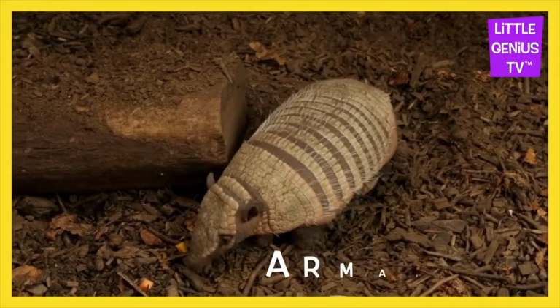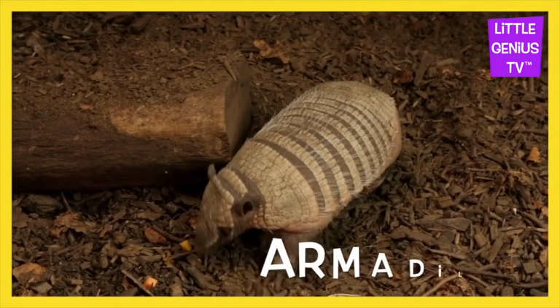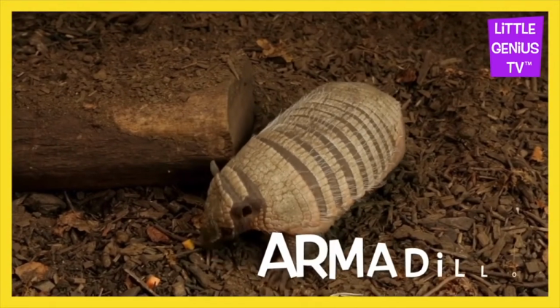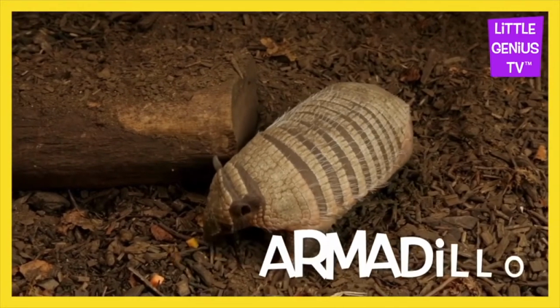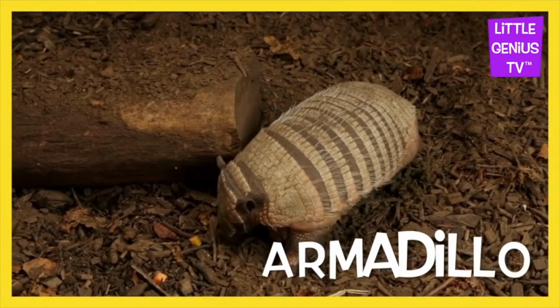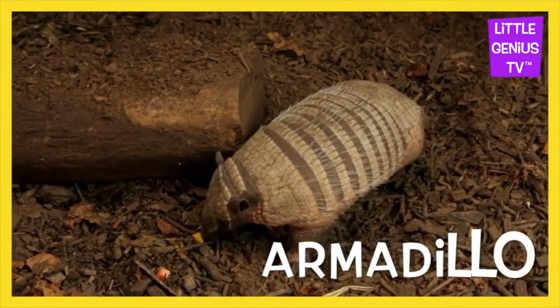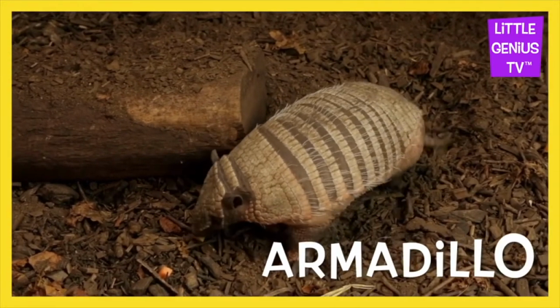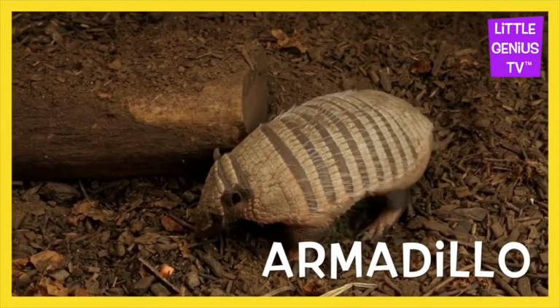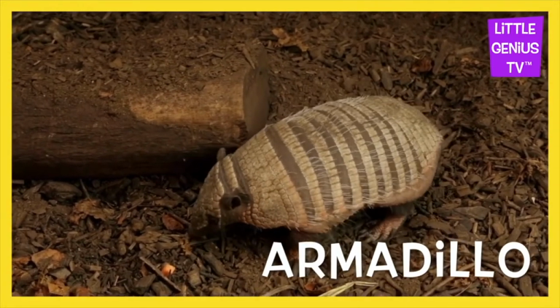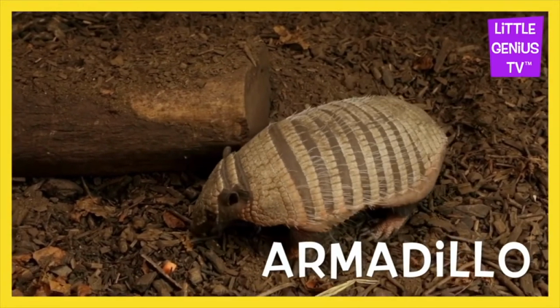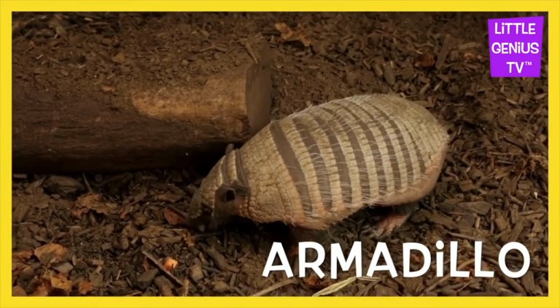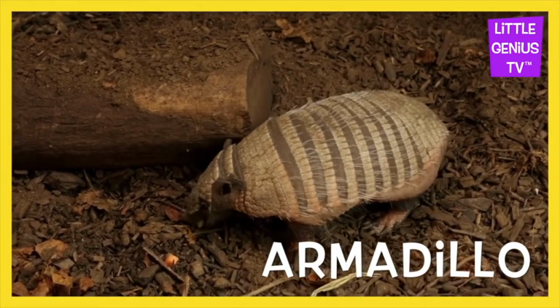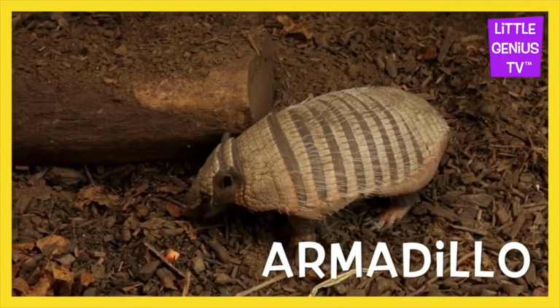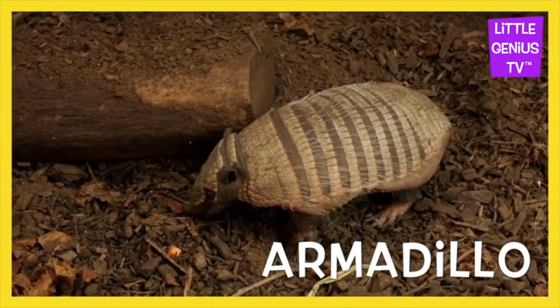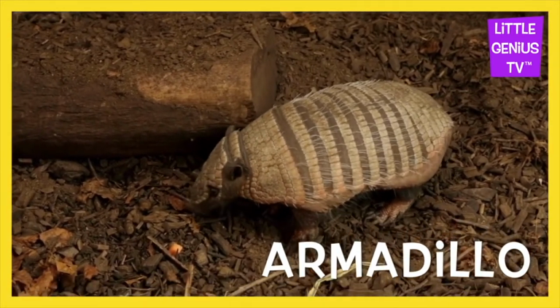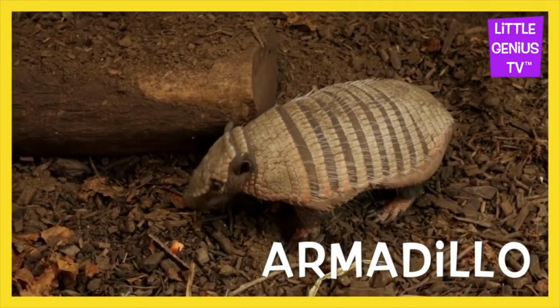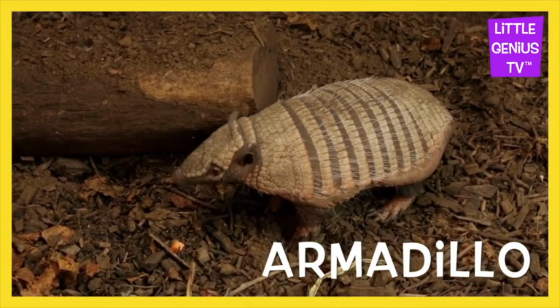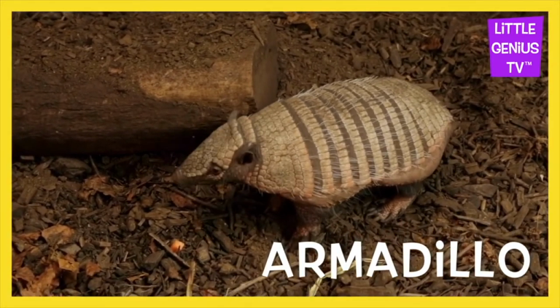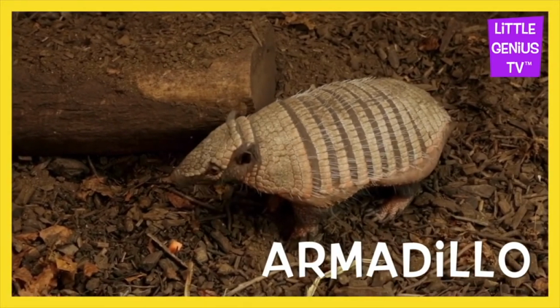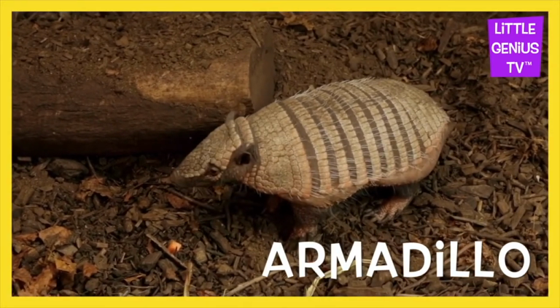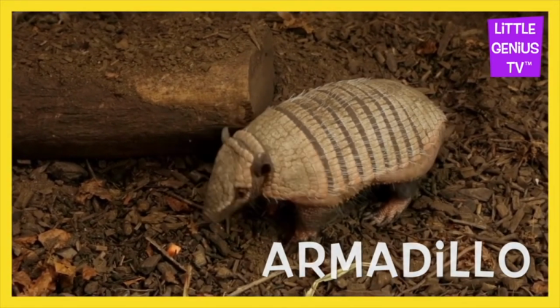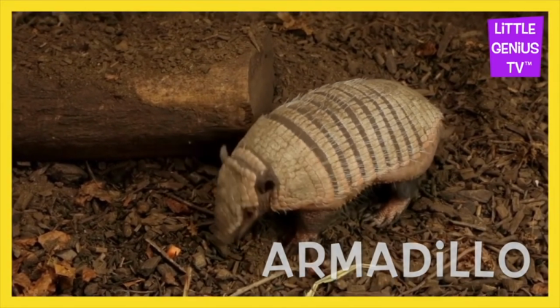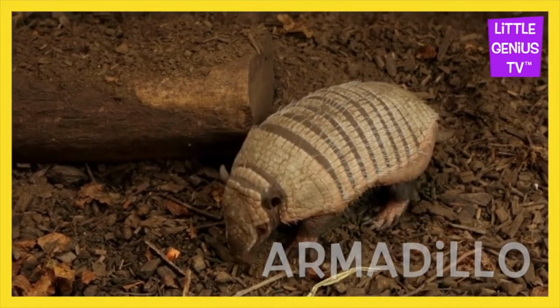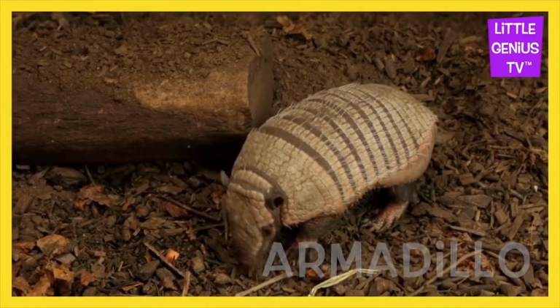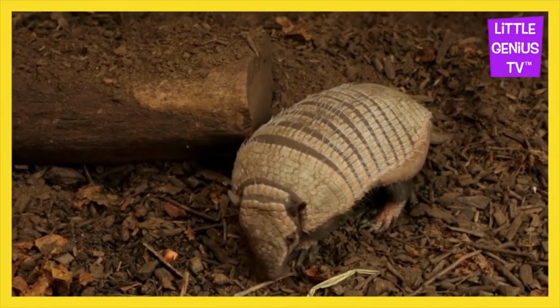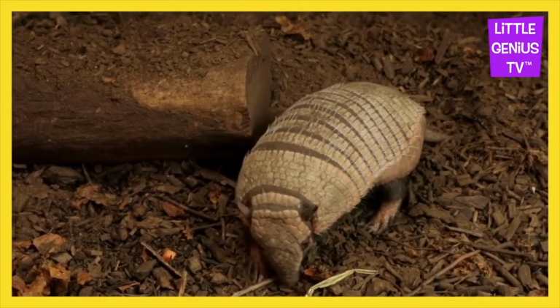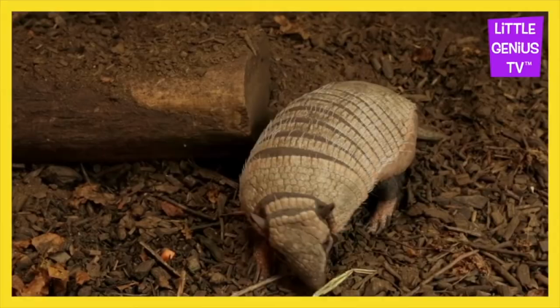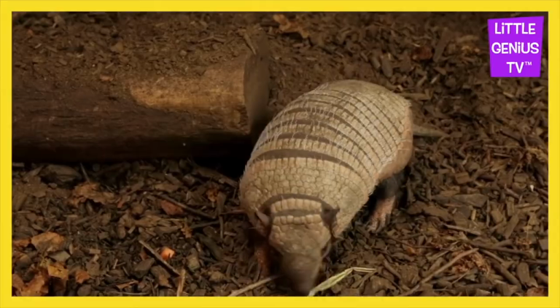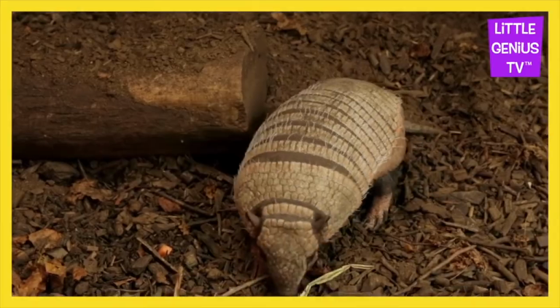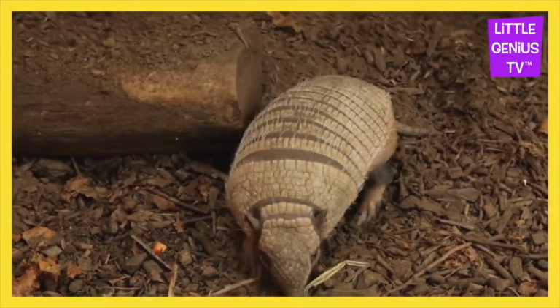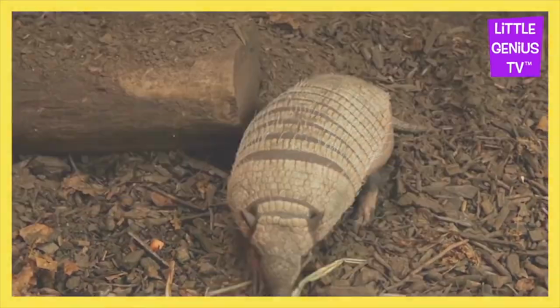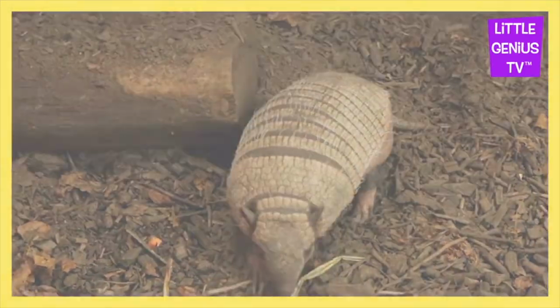Armadillo. The armadillo can roll up into a ball.